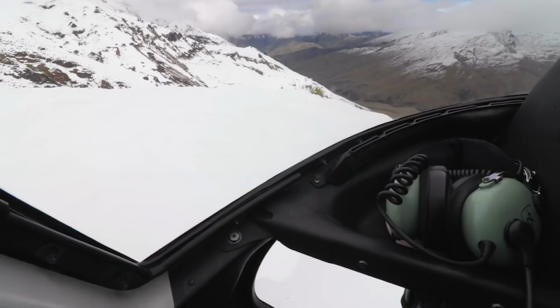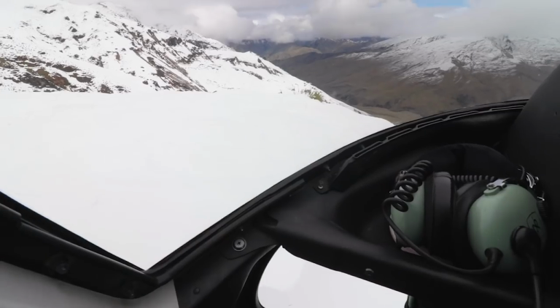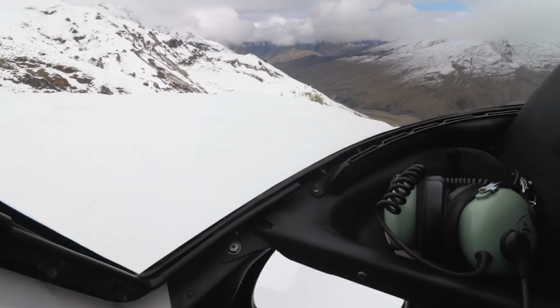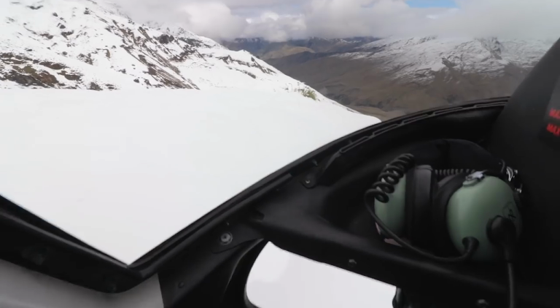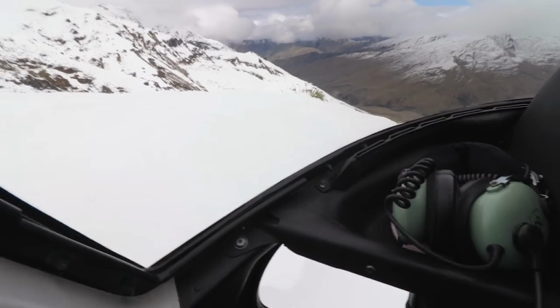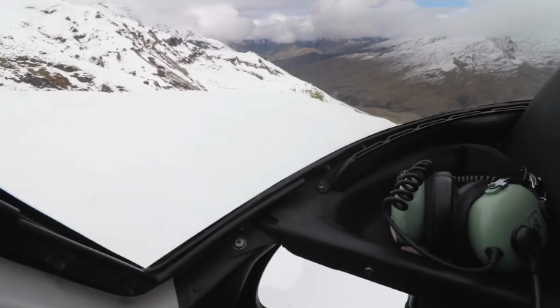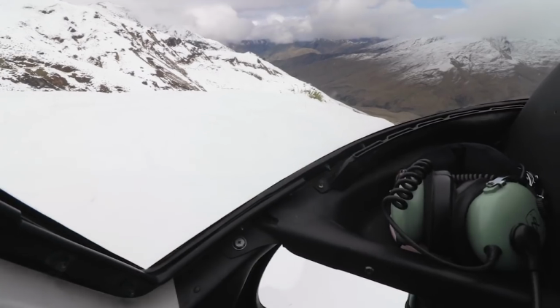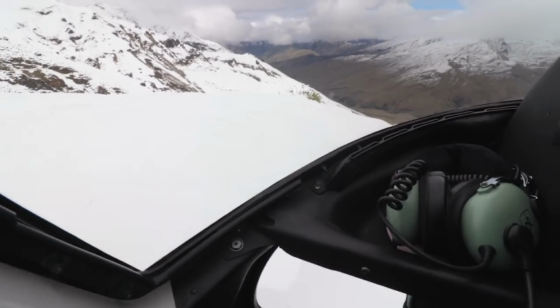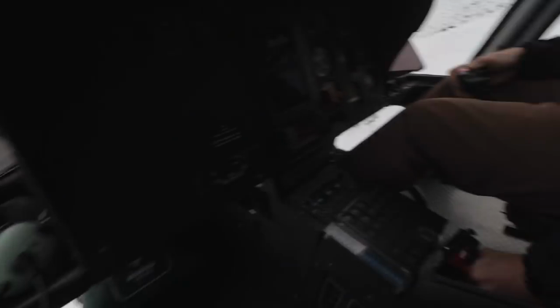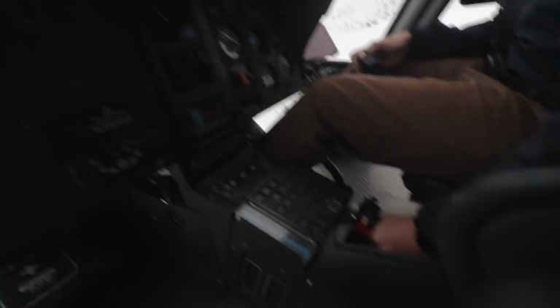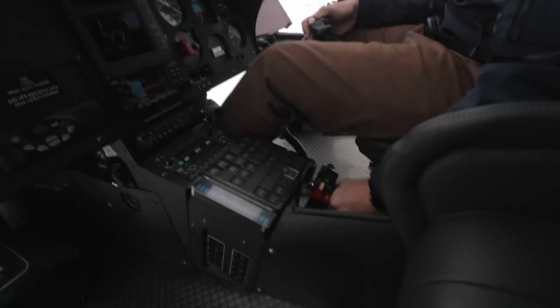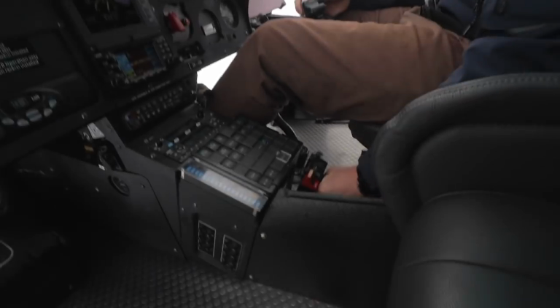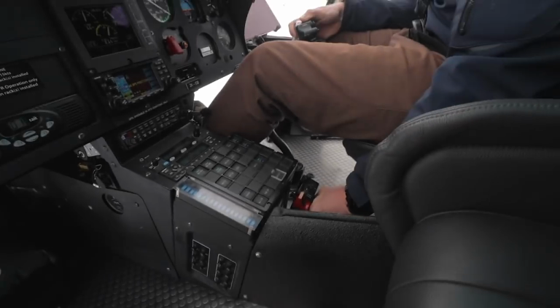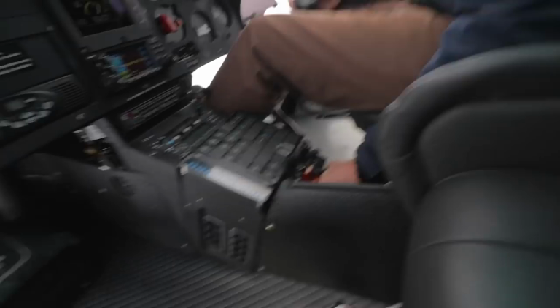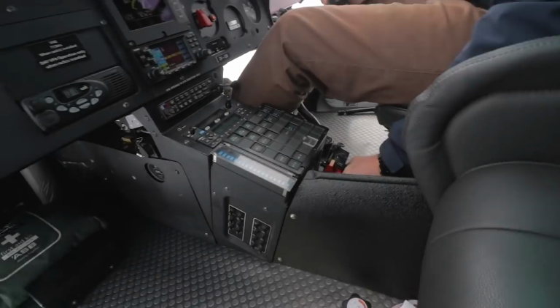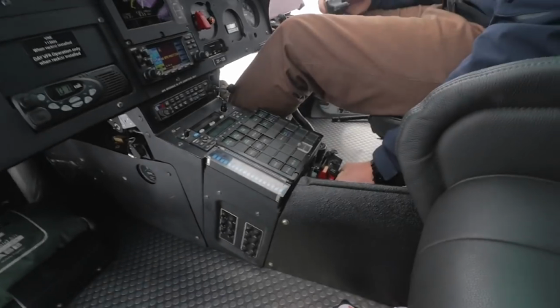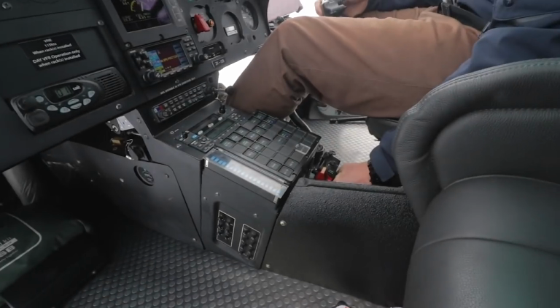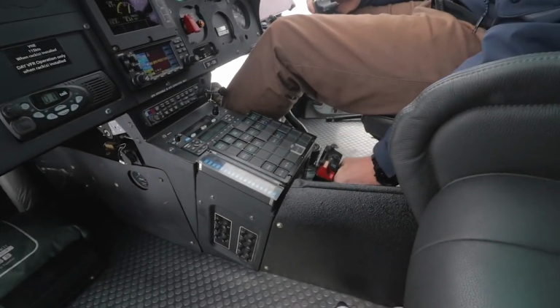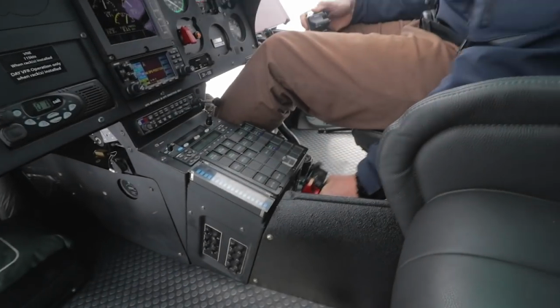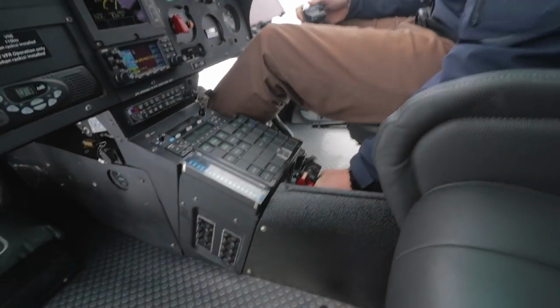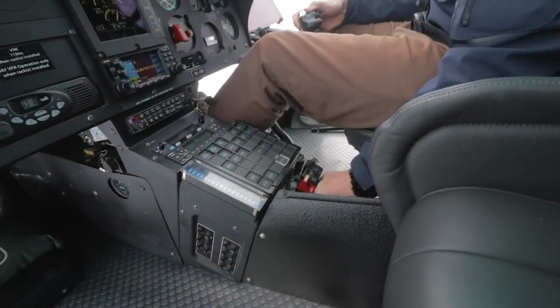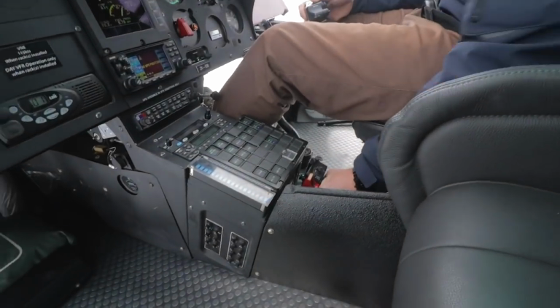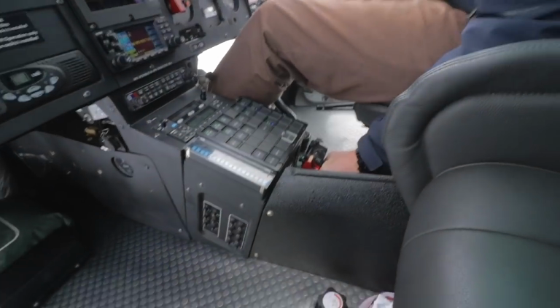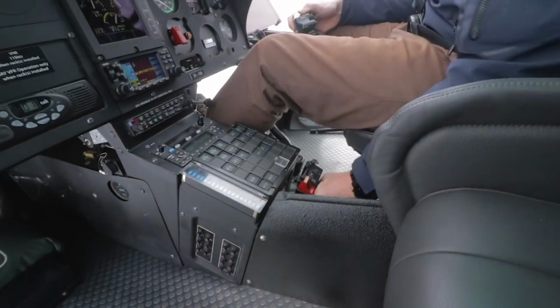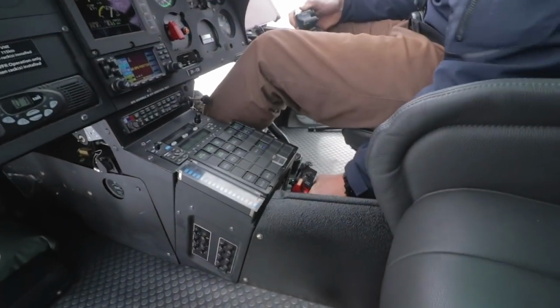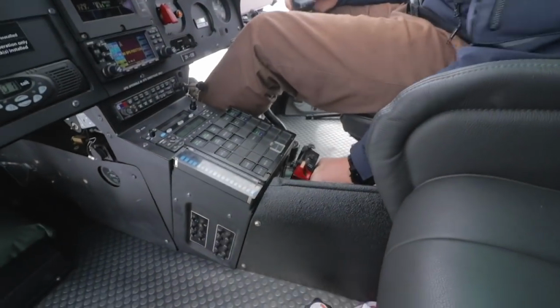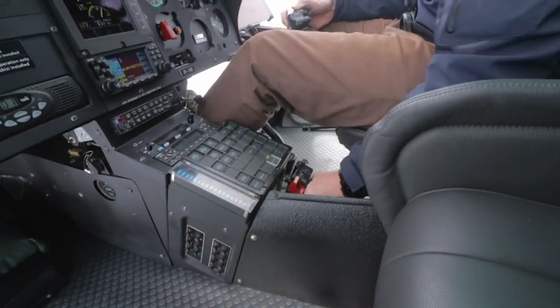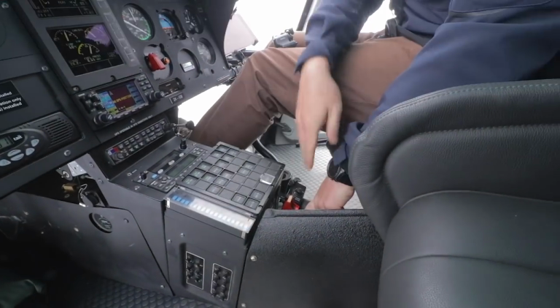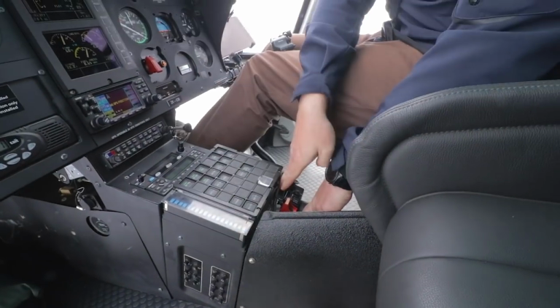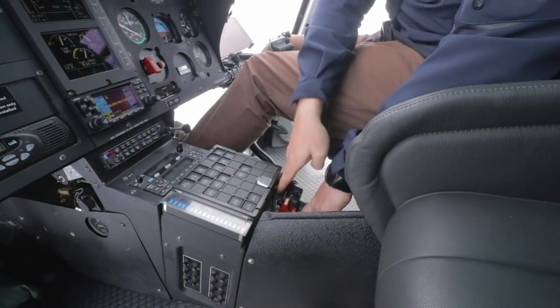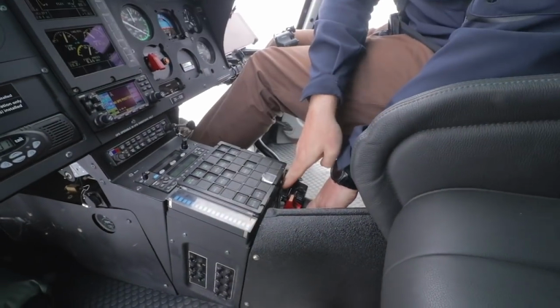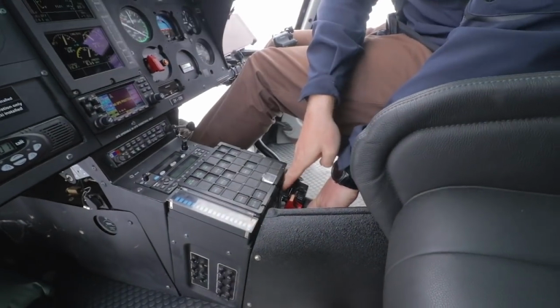Now I'm just gonna sort of pat the helicopter down into the snow line here, so you might feel it drop a little bit.